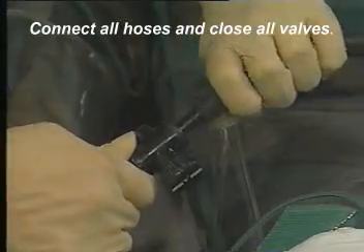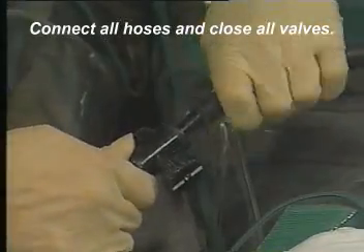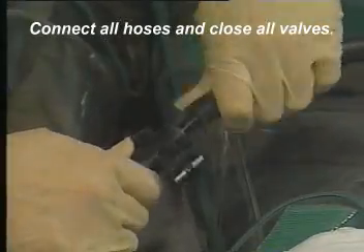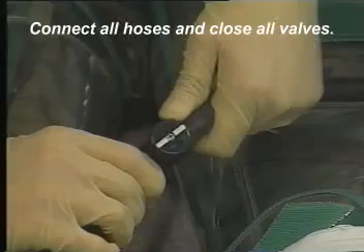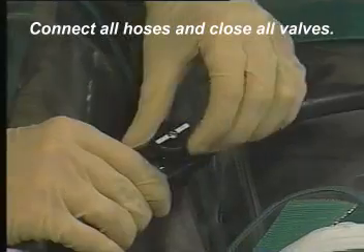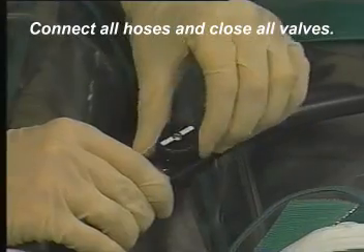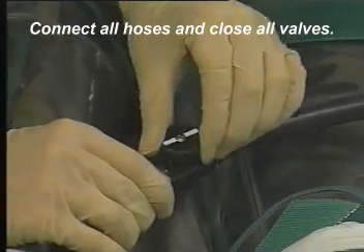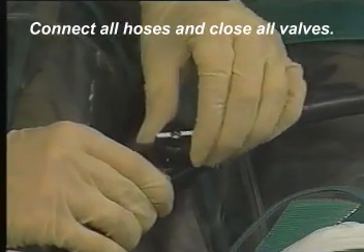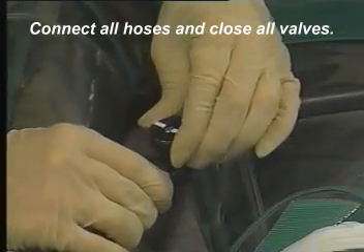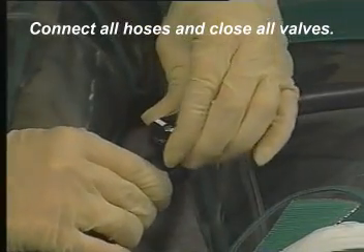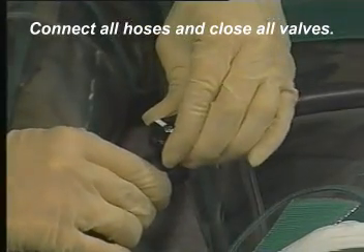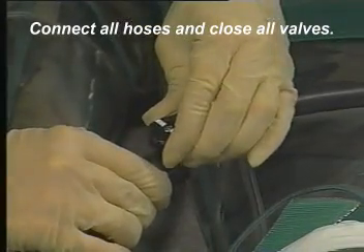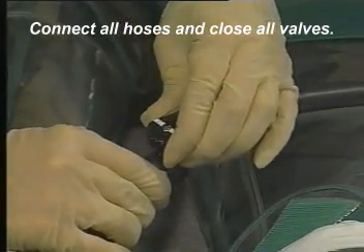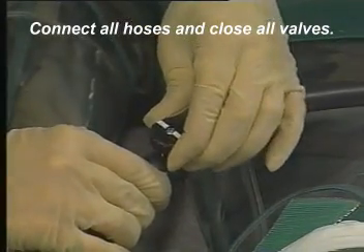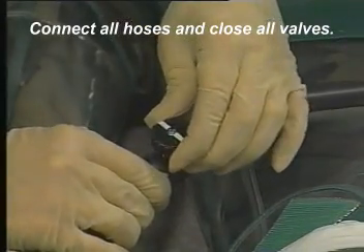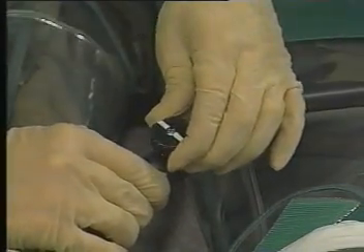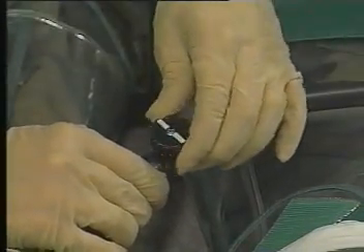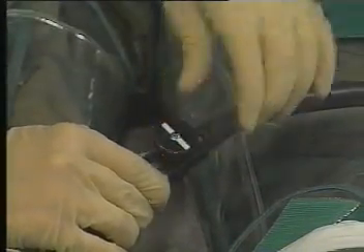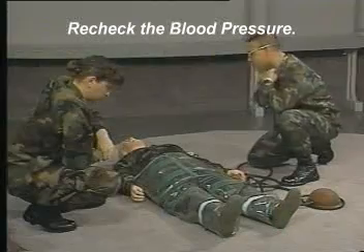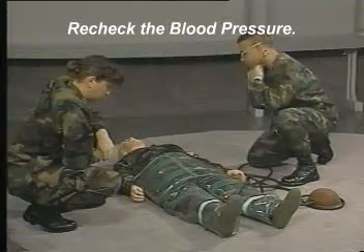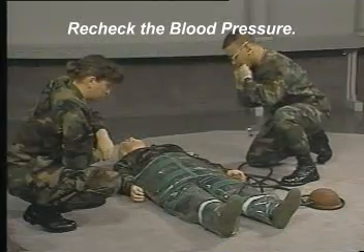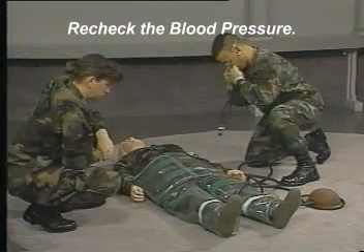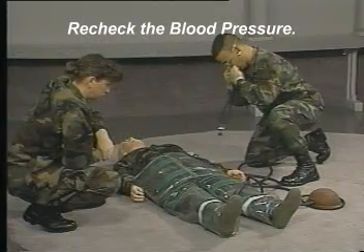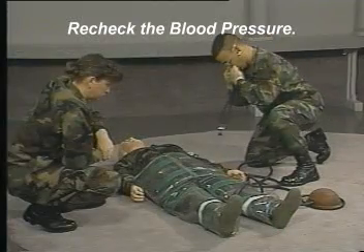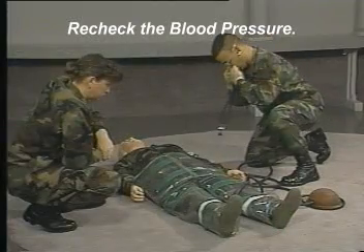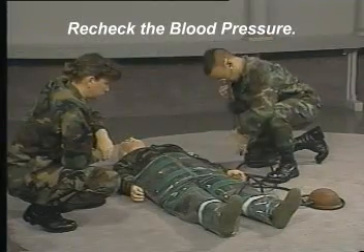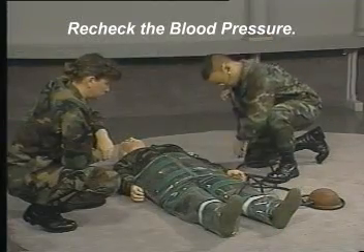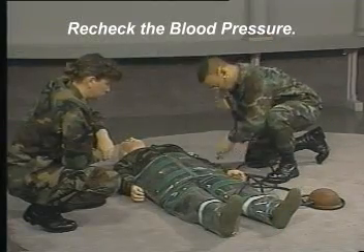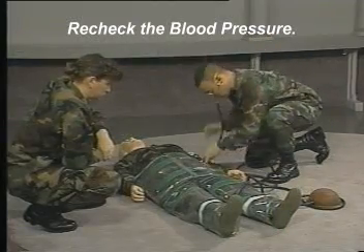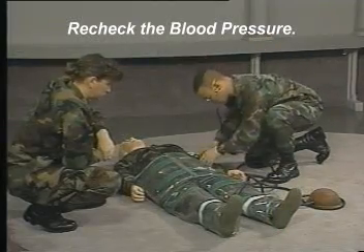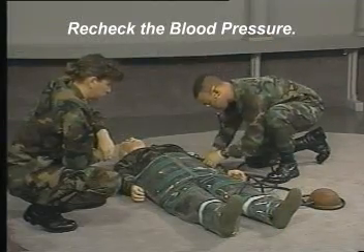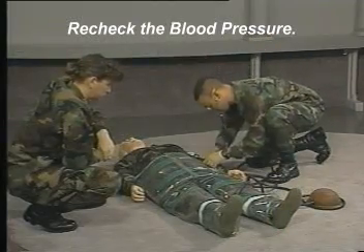Connect all hoses and close all valves. Recheck the blood pressure.